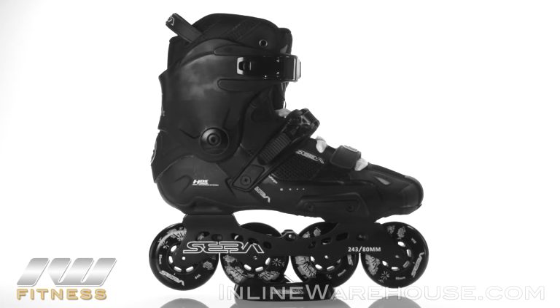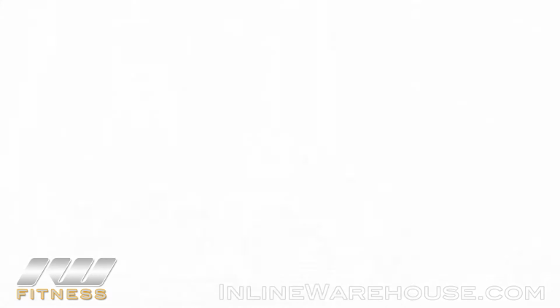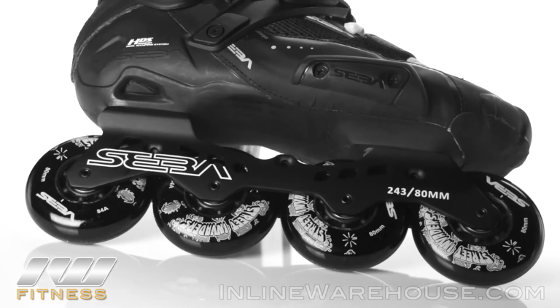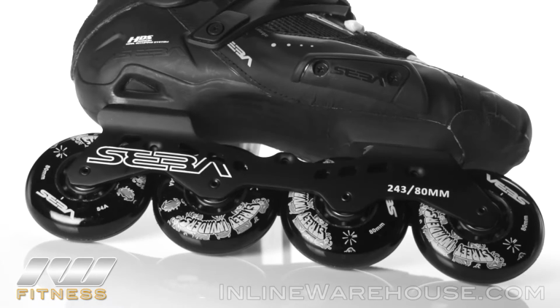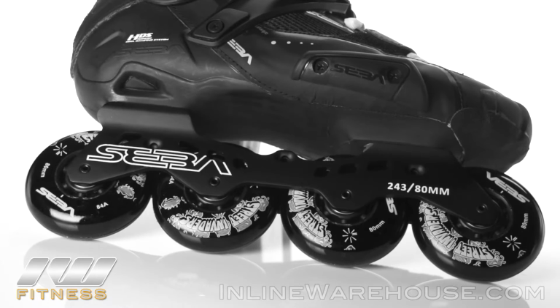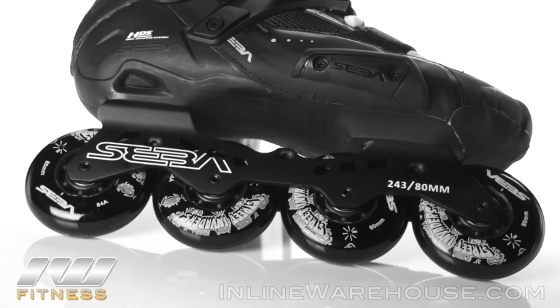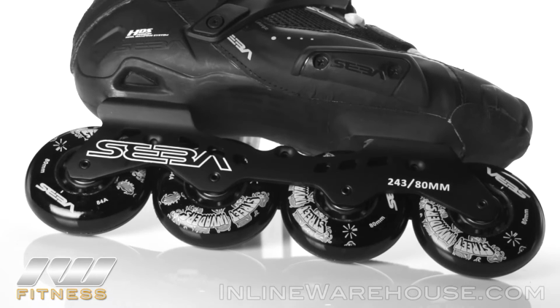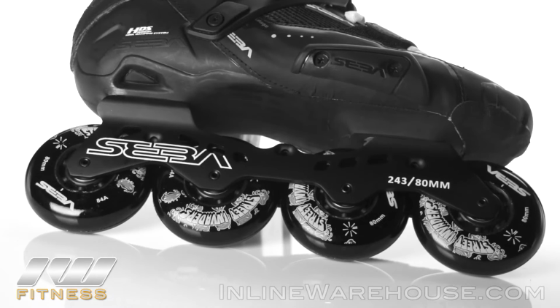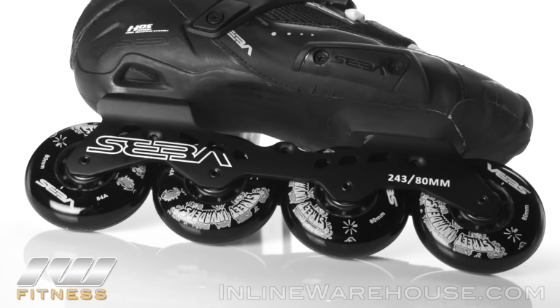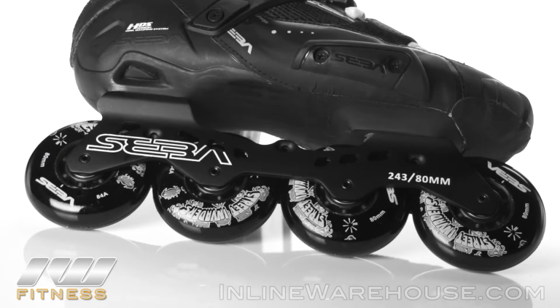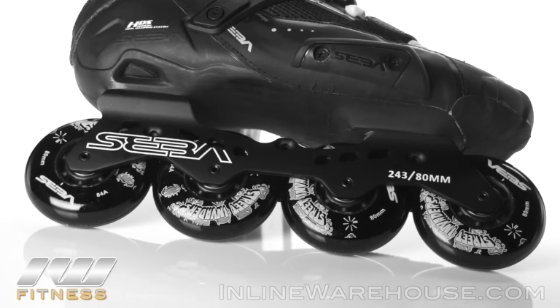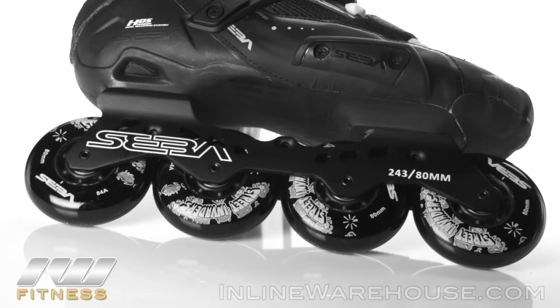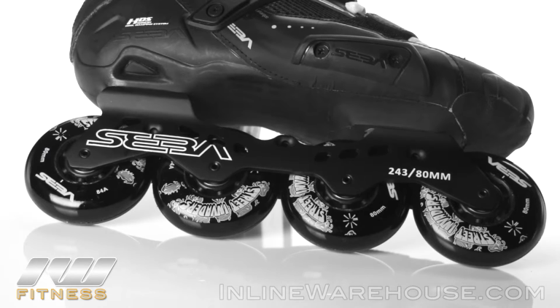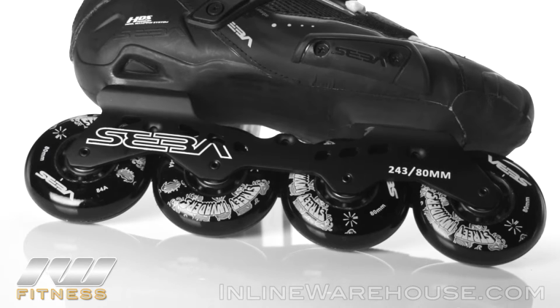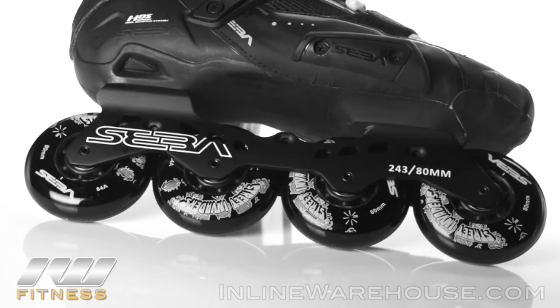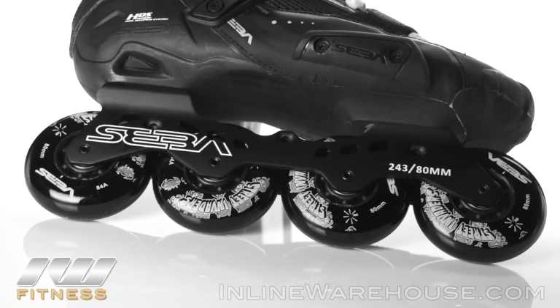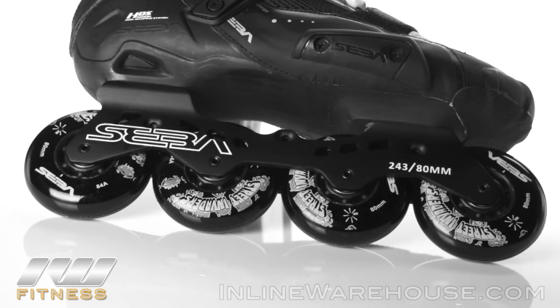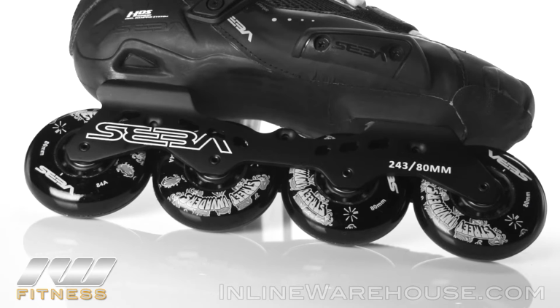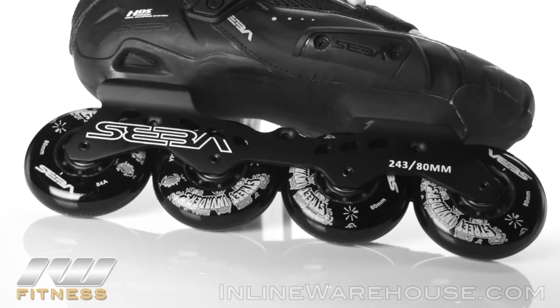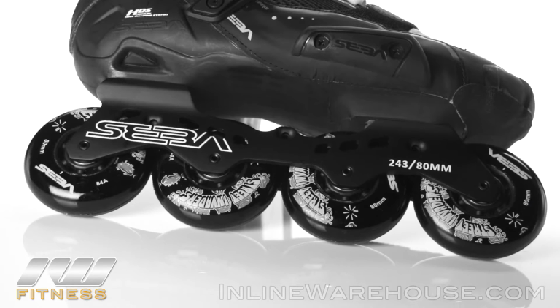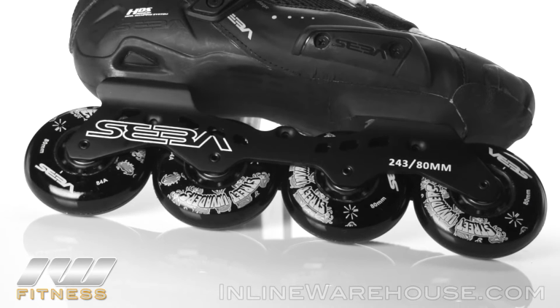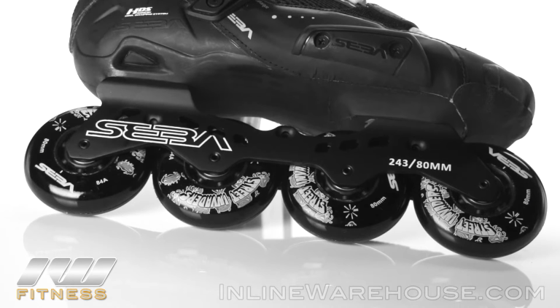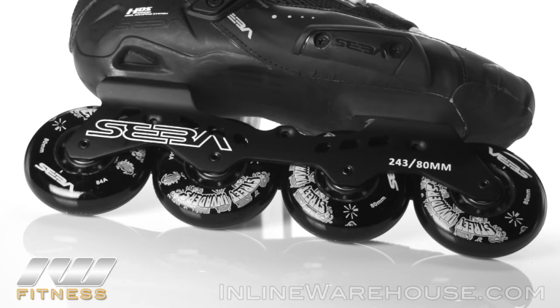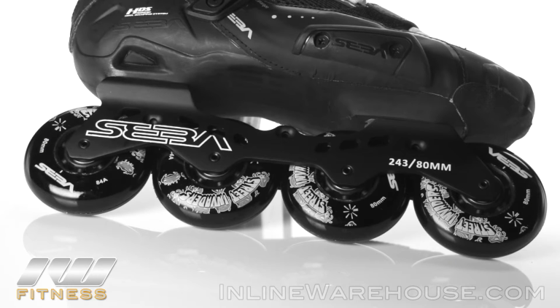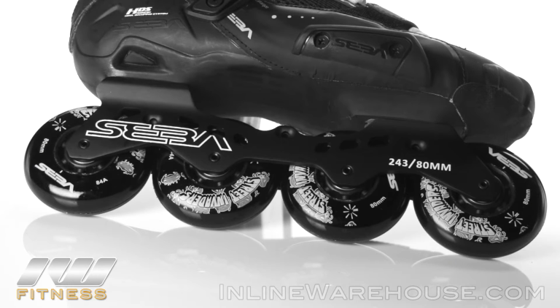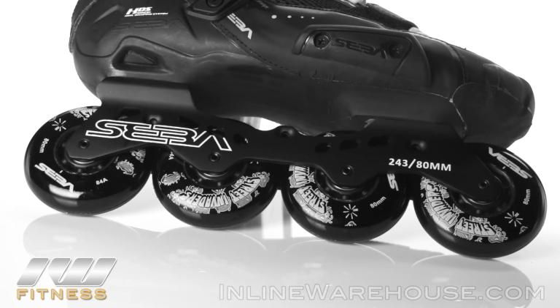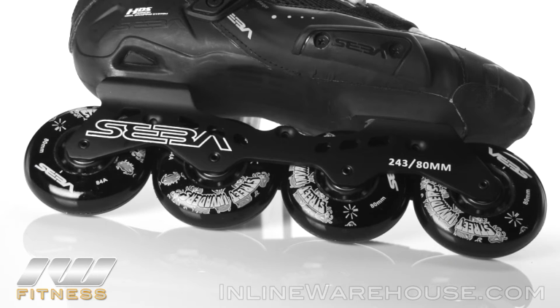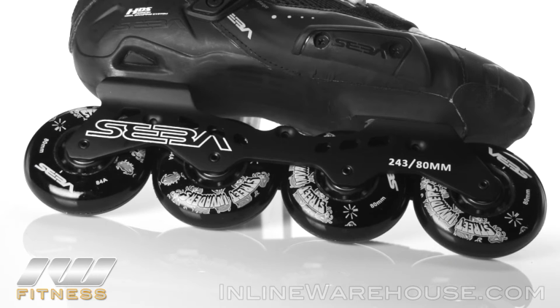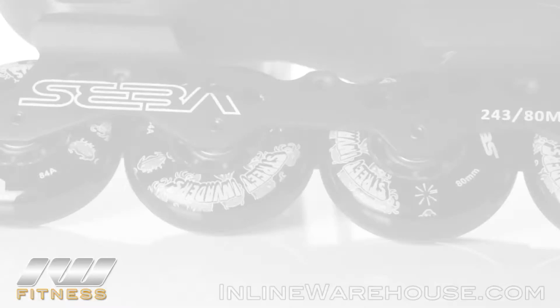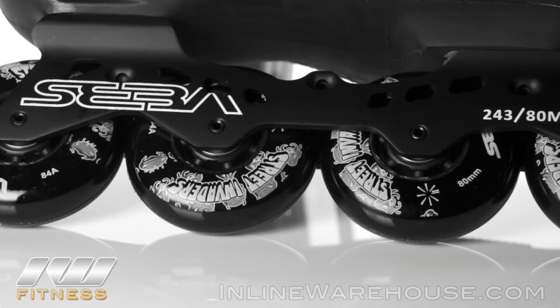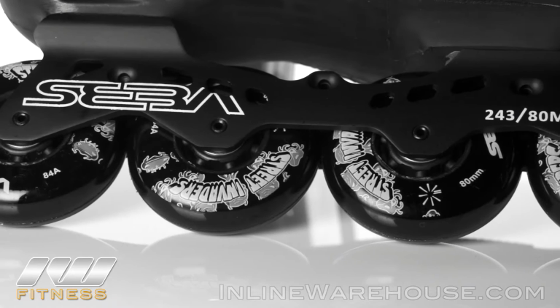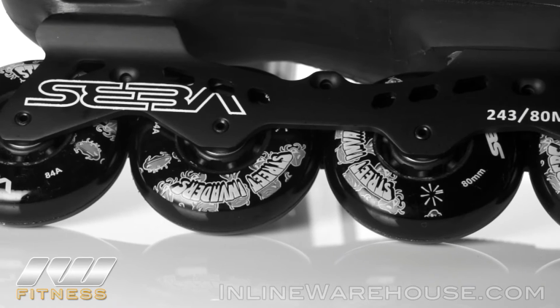On this skate we're going to have Street Invader wheels. These are going to be 80 millimeter across the frame here, with 84A hardness.